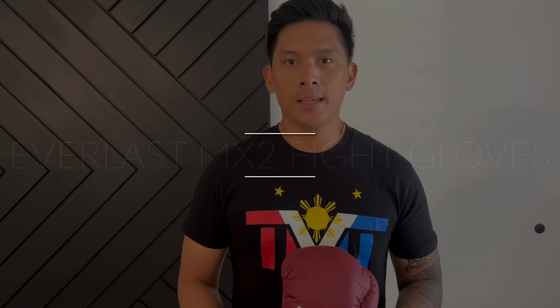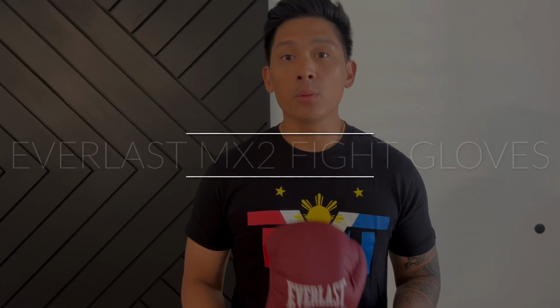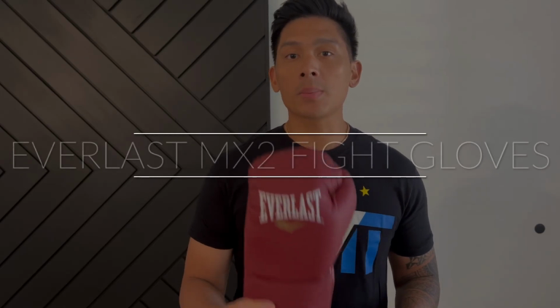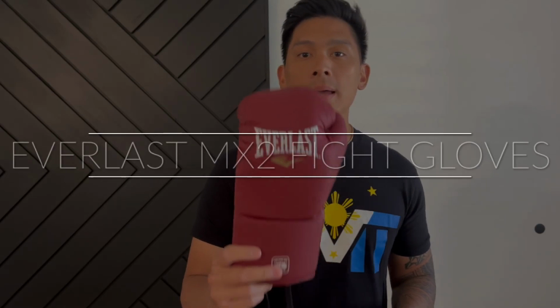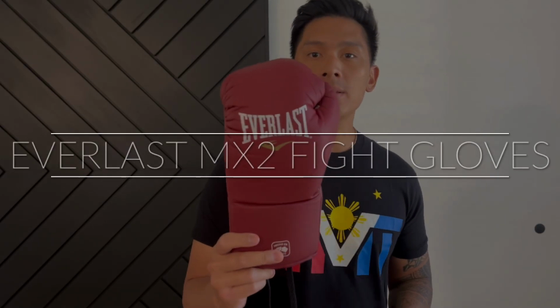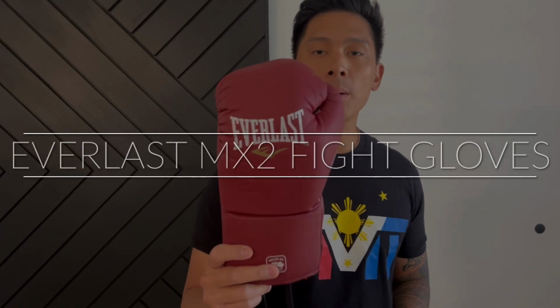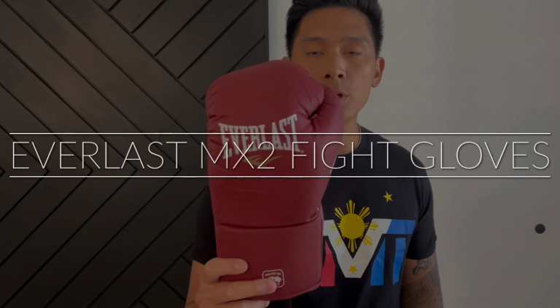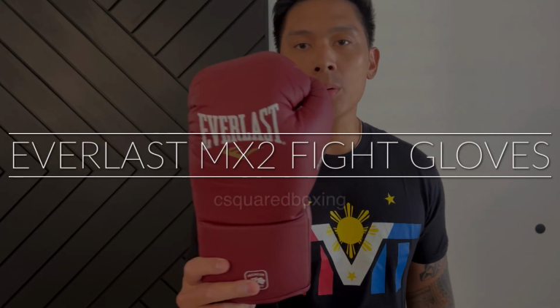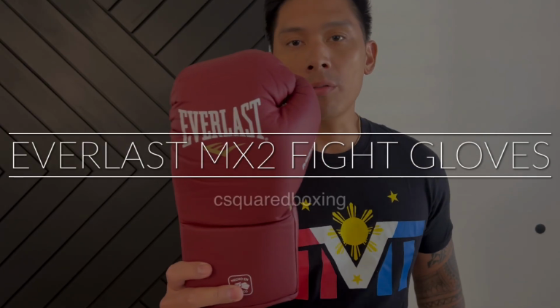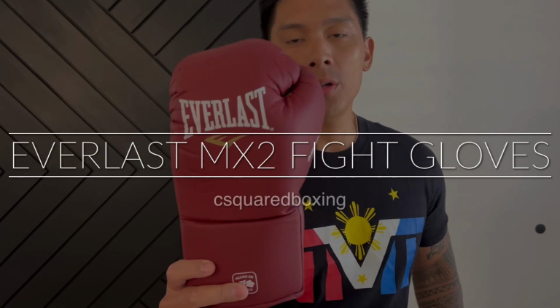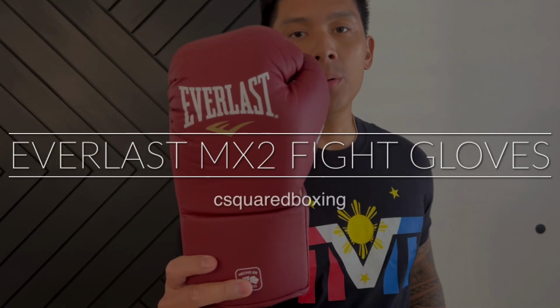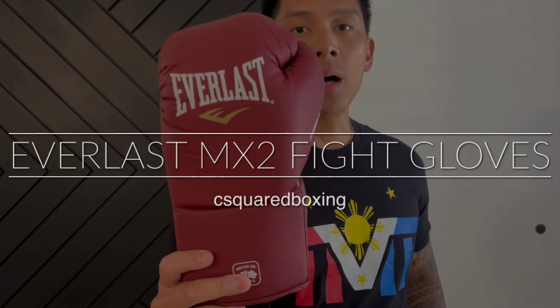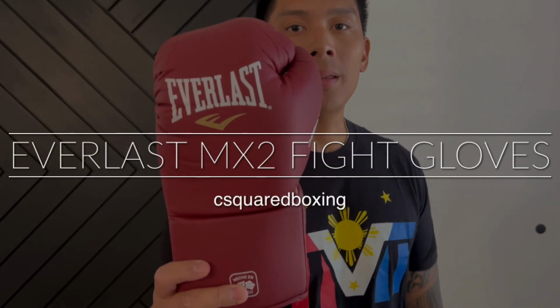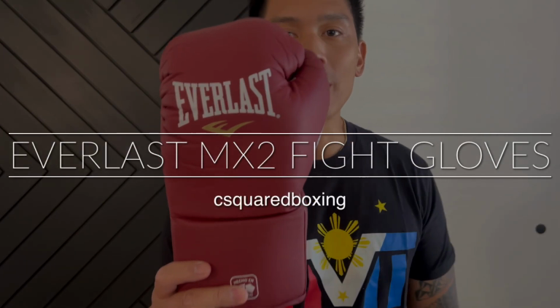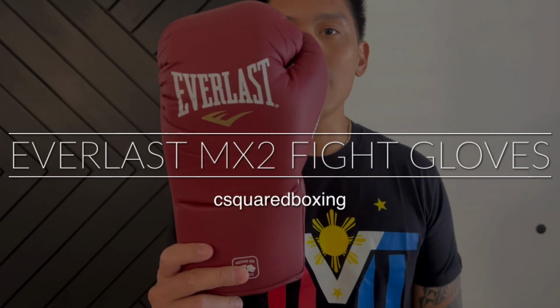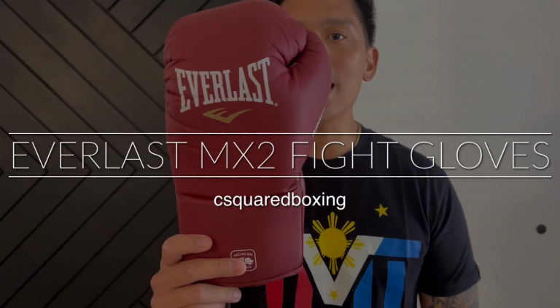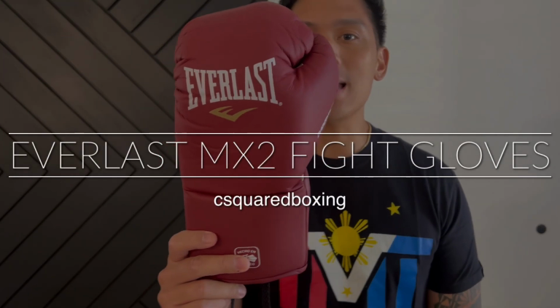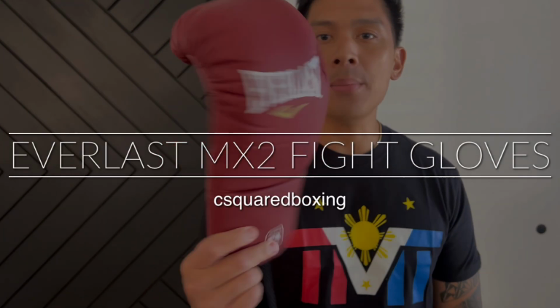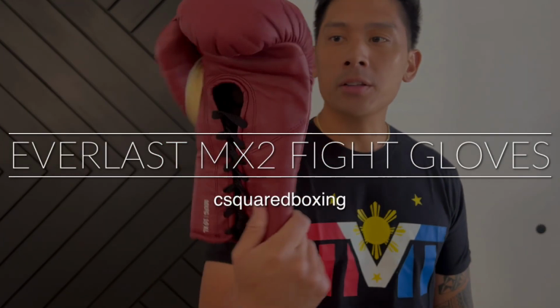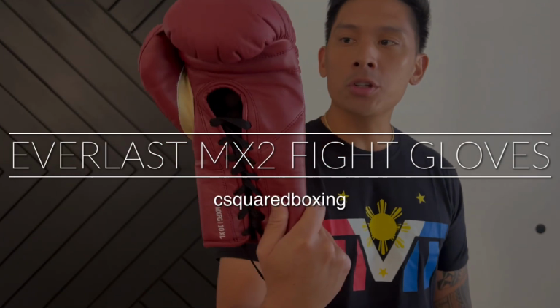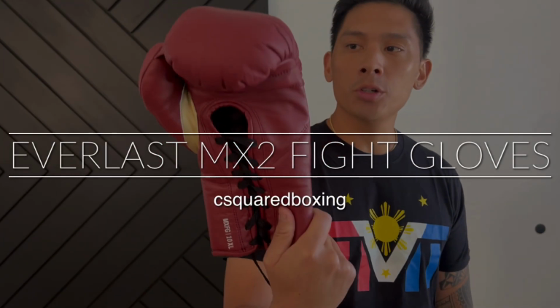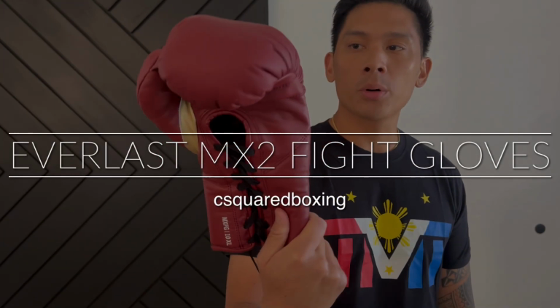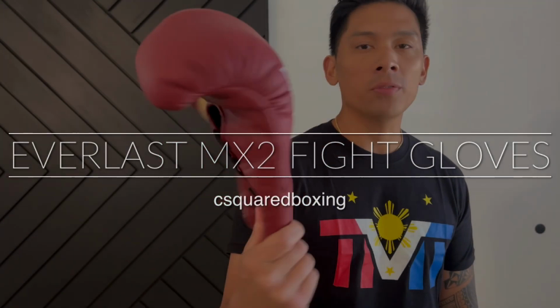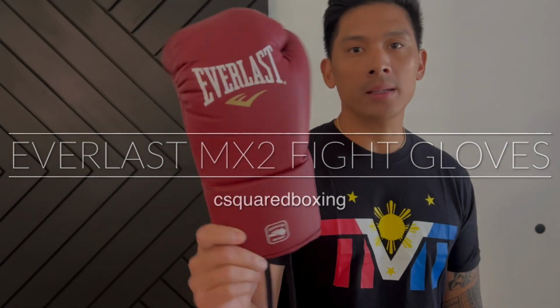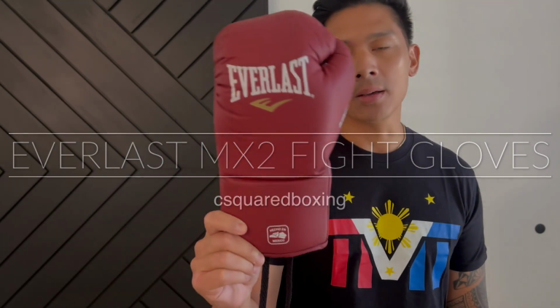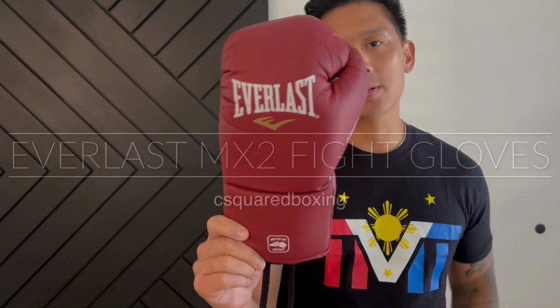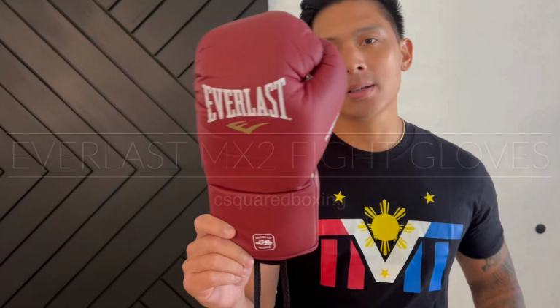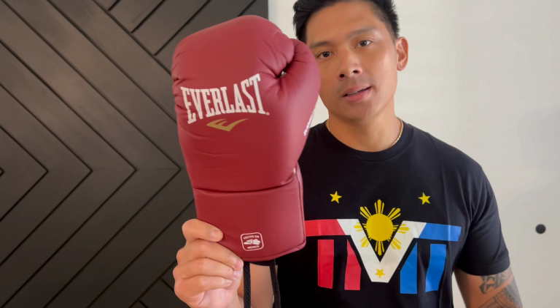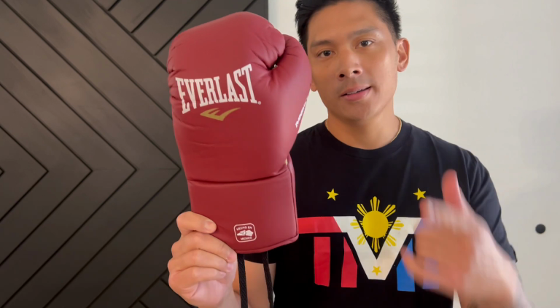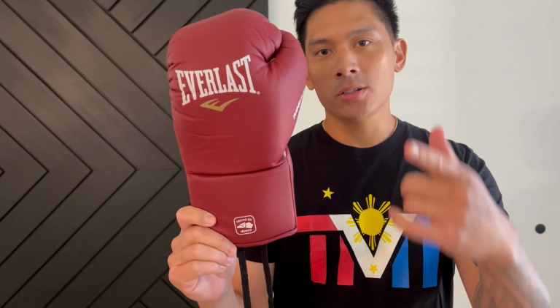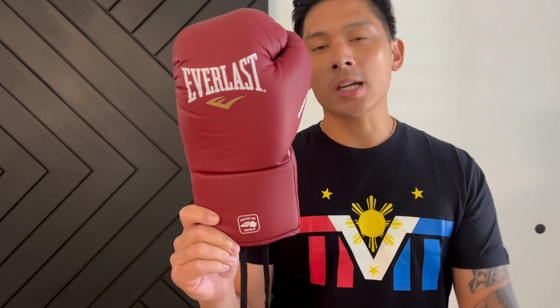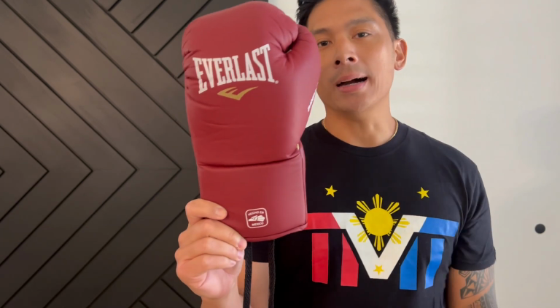Hey, what's up guys? Today I'll be doing a review on the Everlast MX-2 Pro Fight Gloves. Check it out.